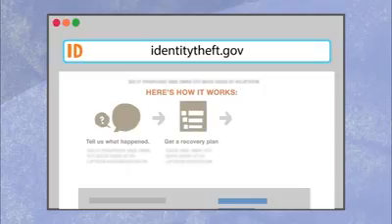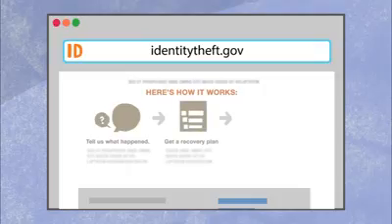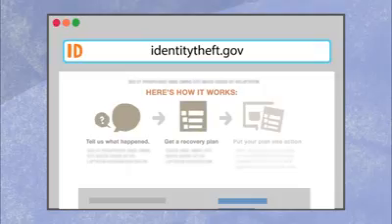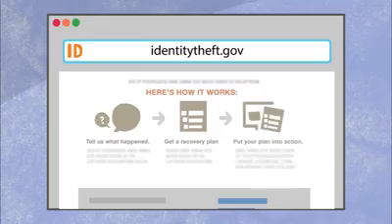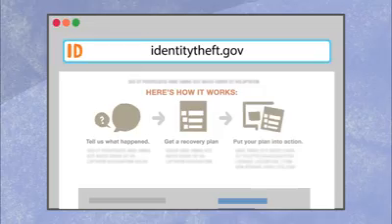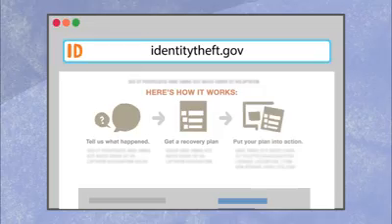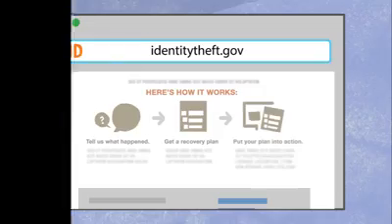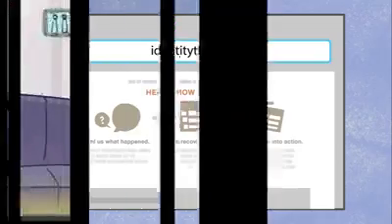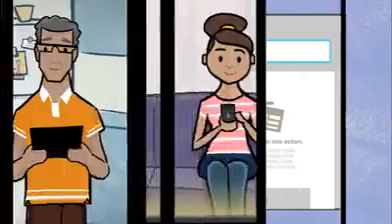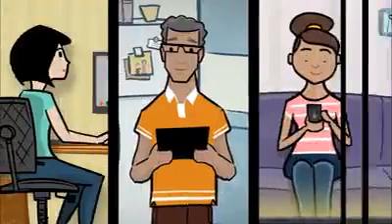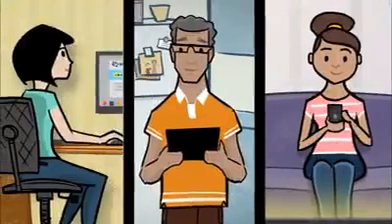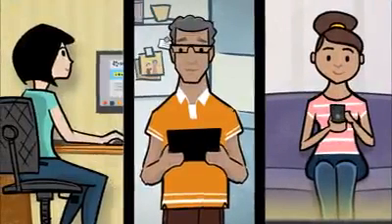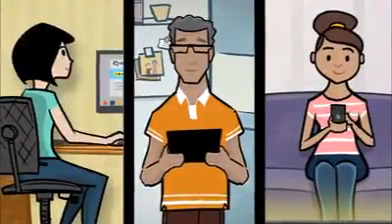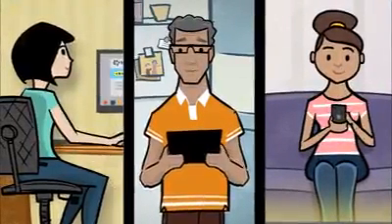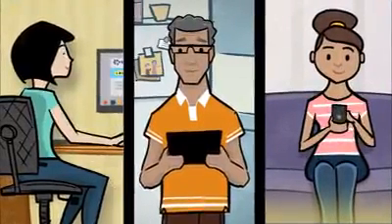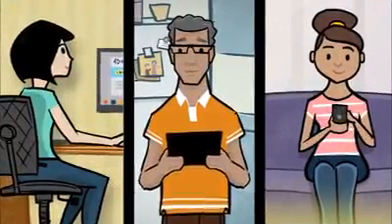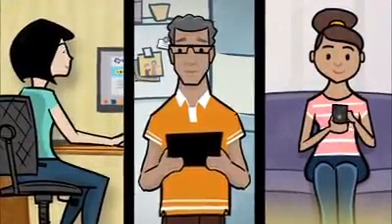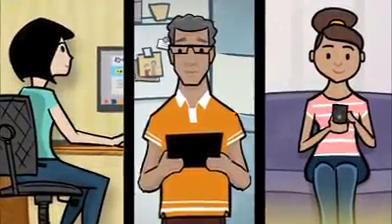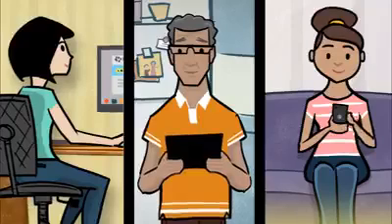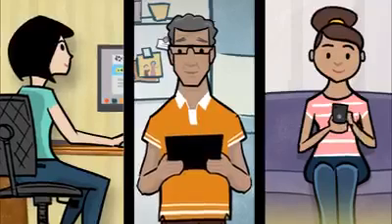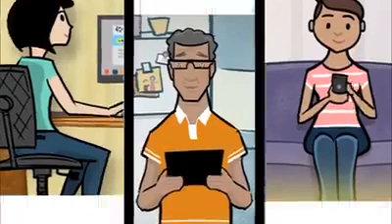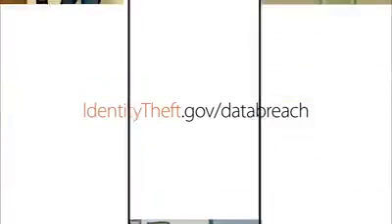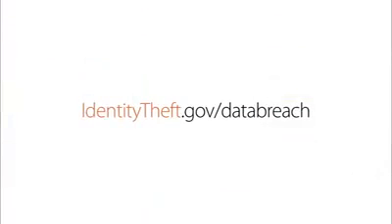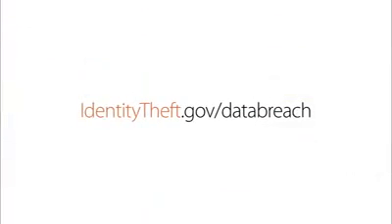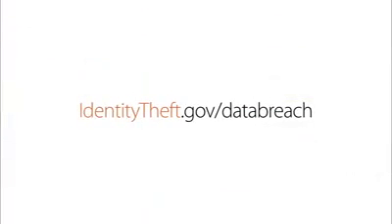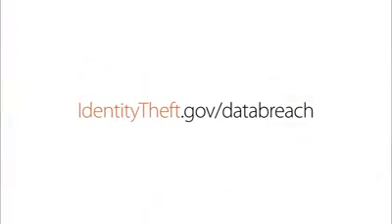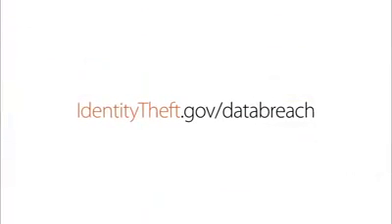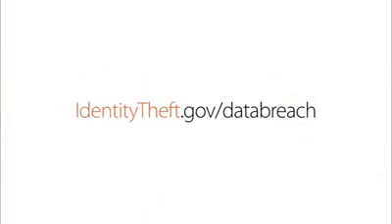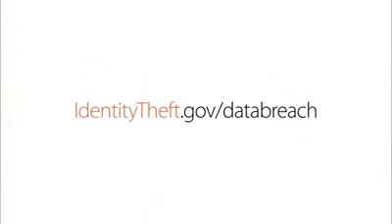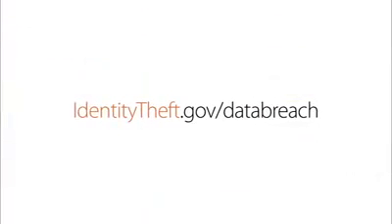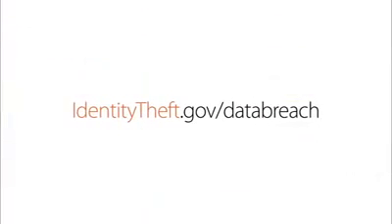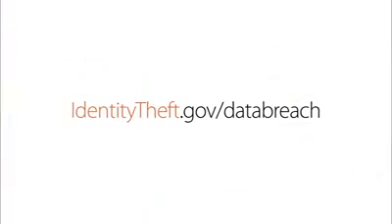Find out how to recover from a data breach at identitytheft.gov/data-breach.